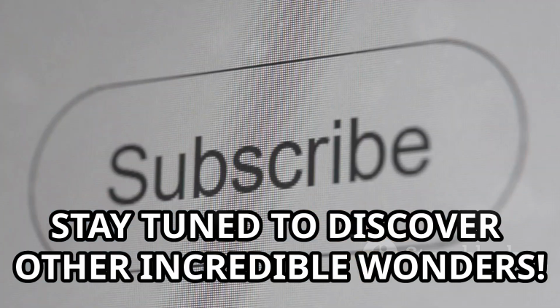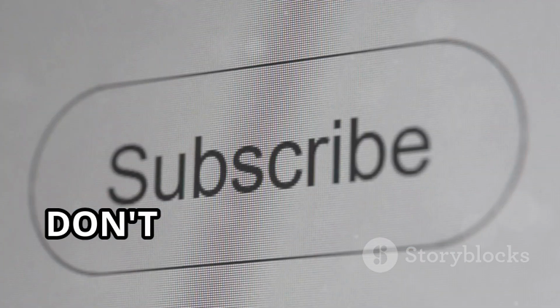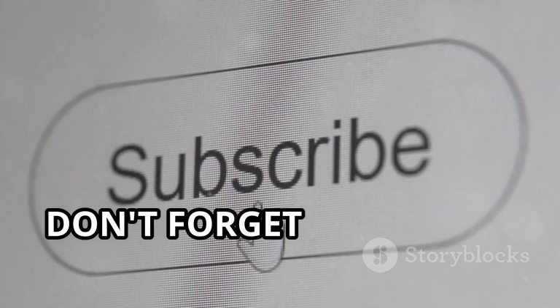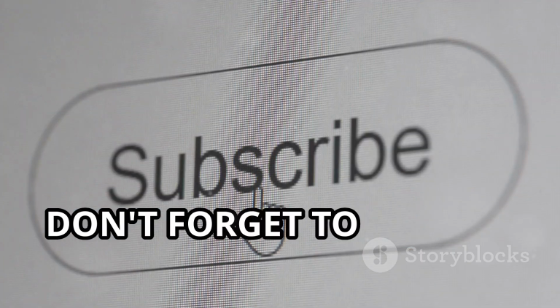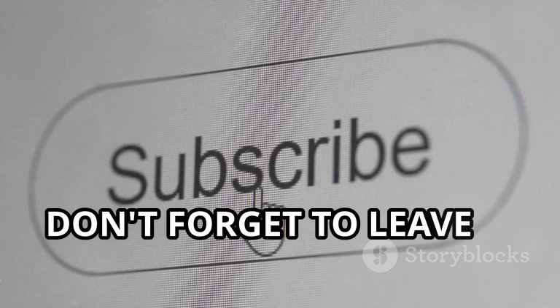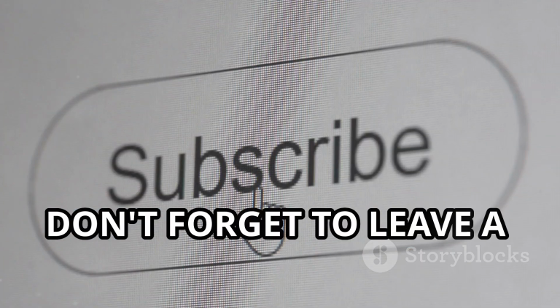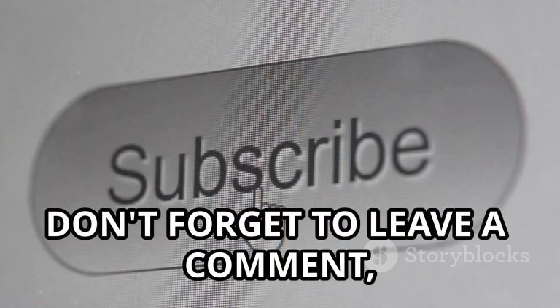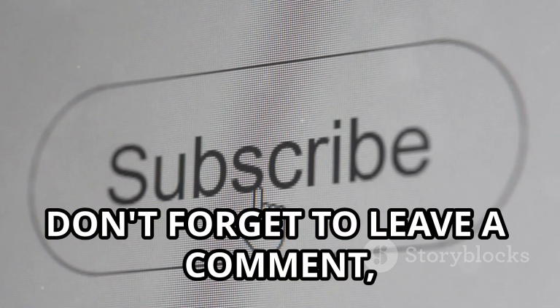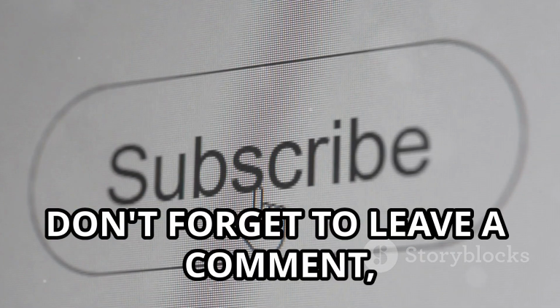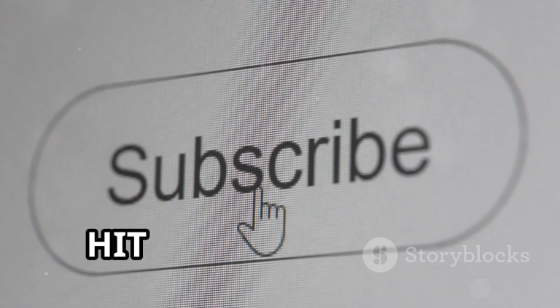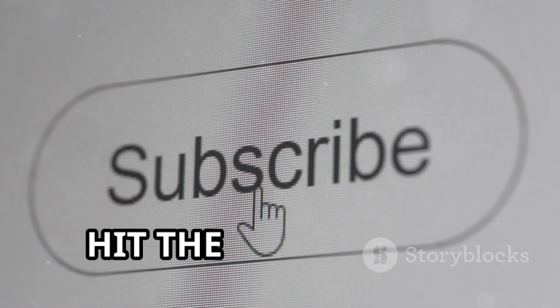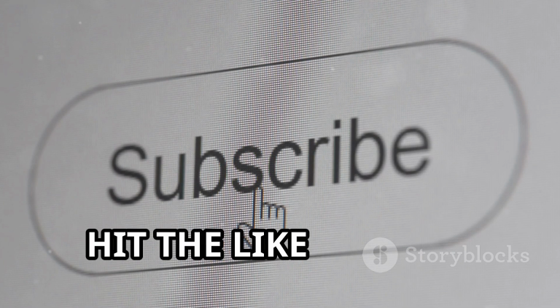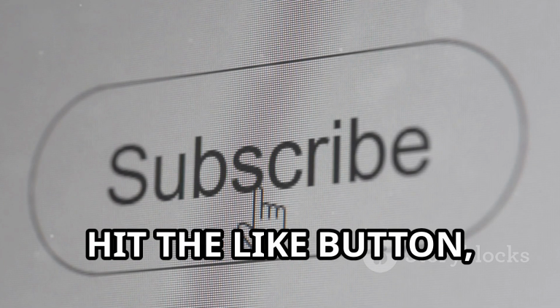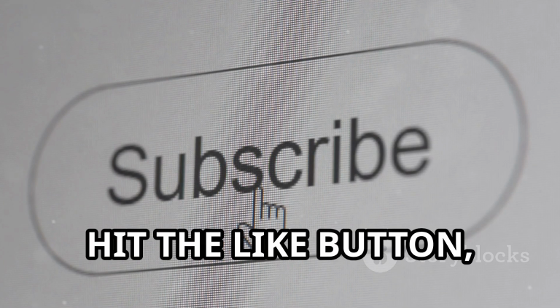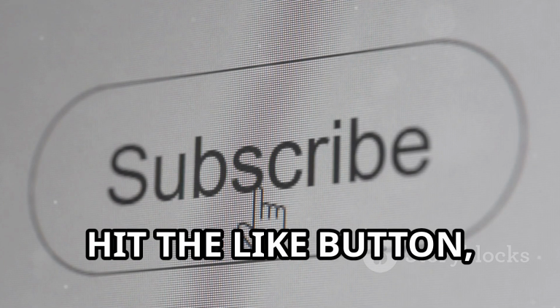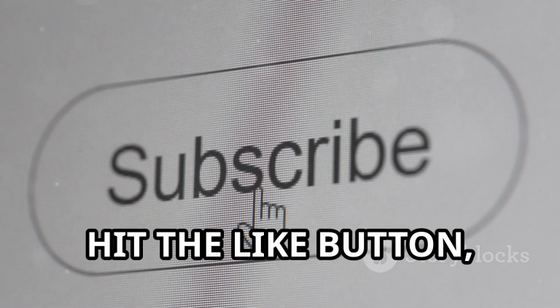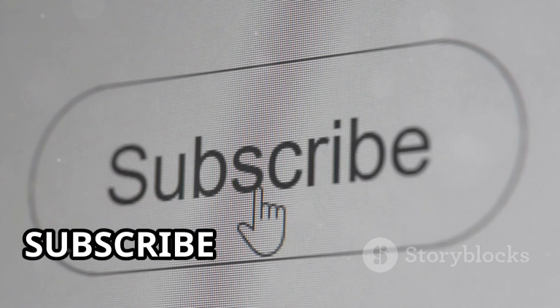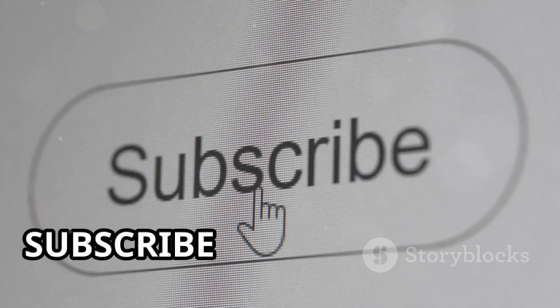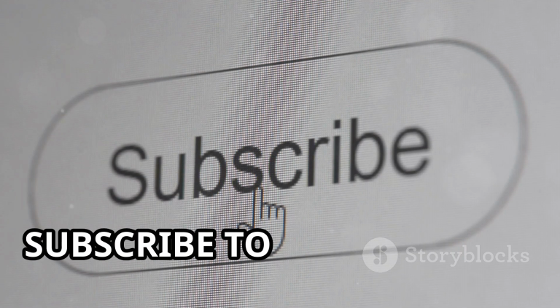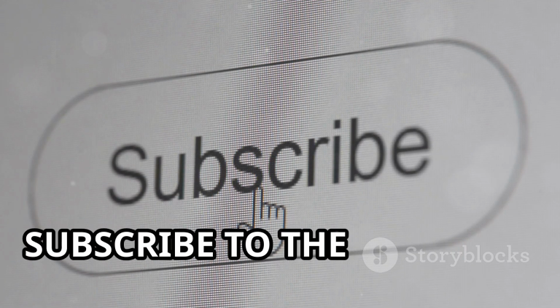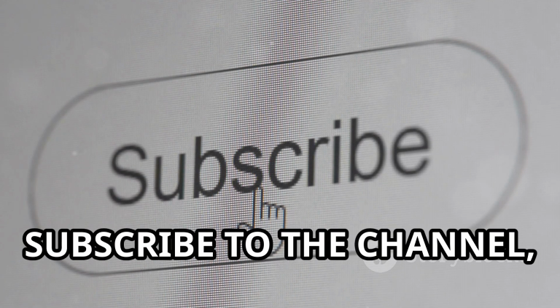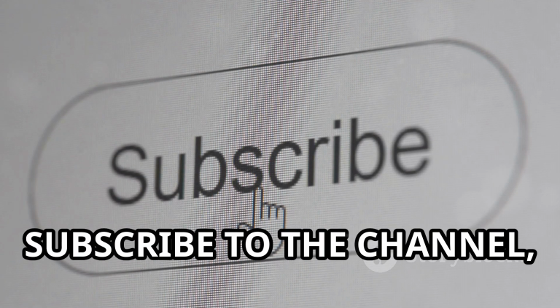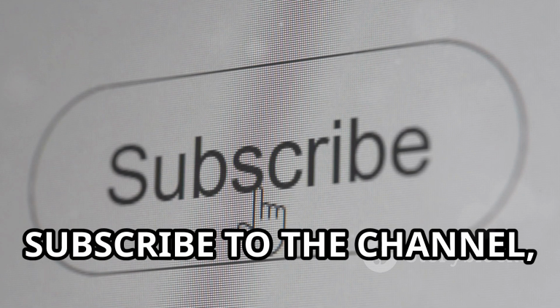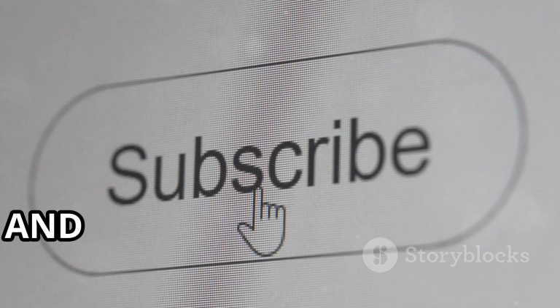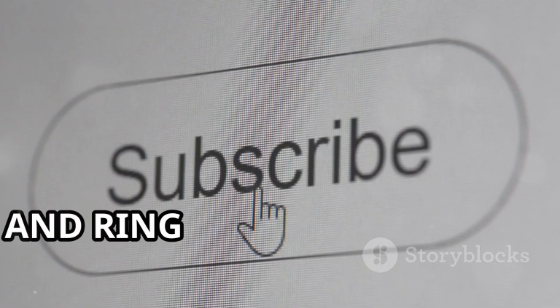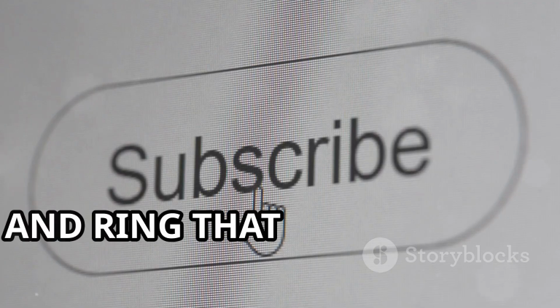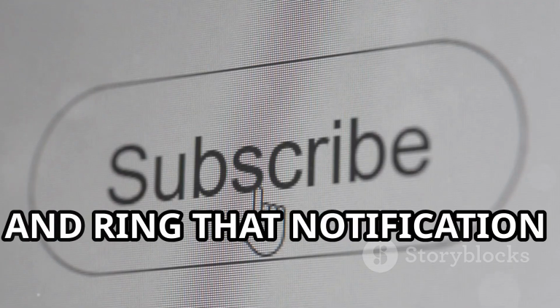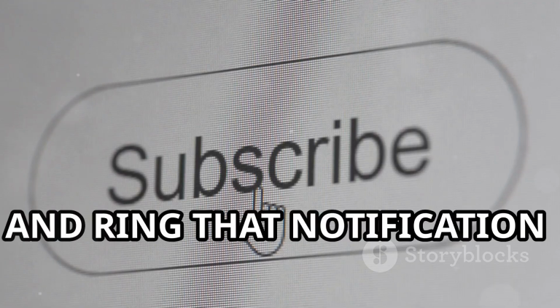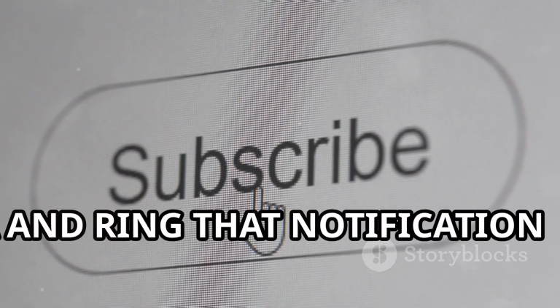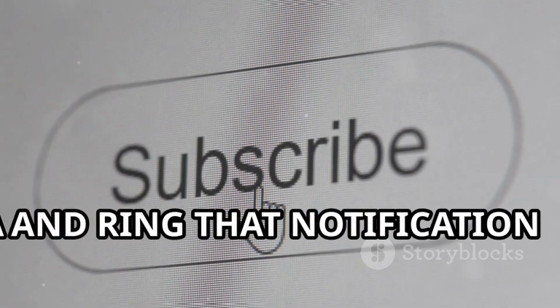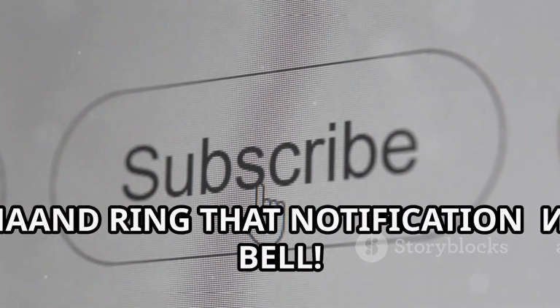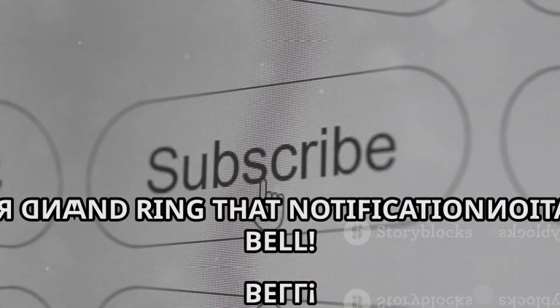Don't forget to leave a comment, hit the like button, subscribe to the channel, and ring that notification bell.